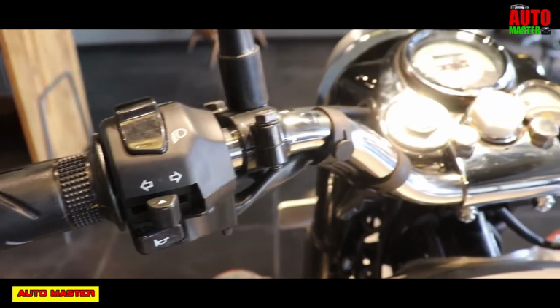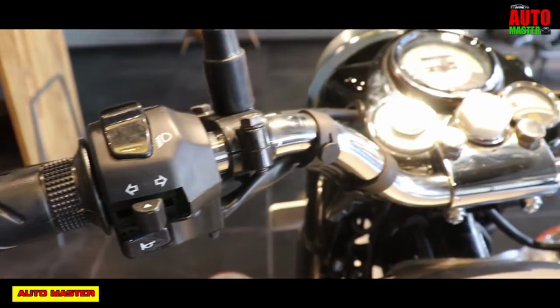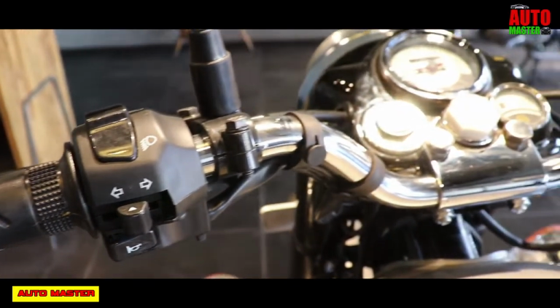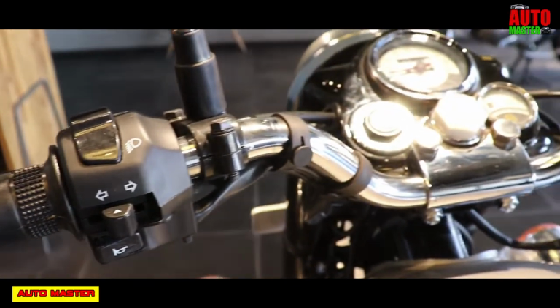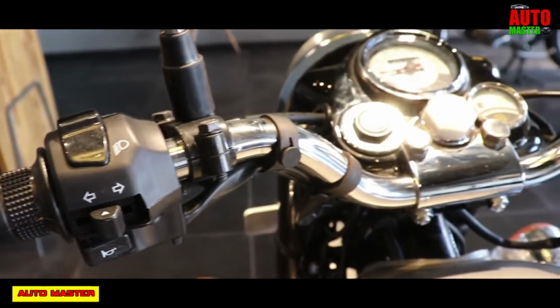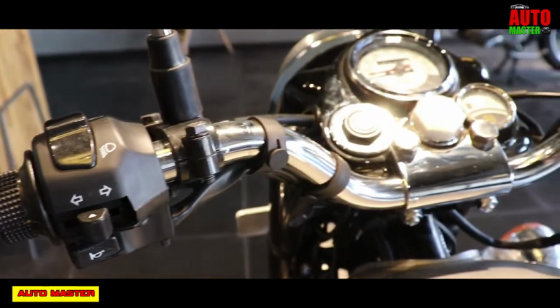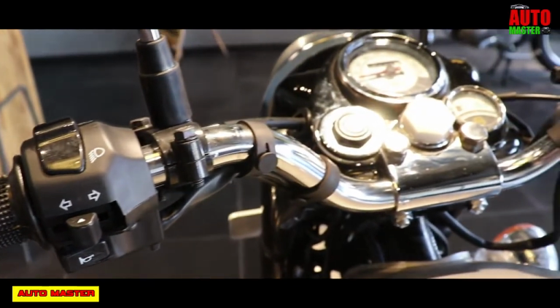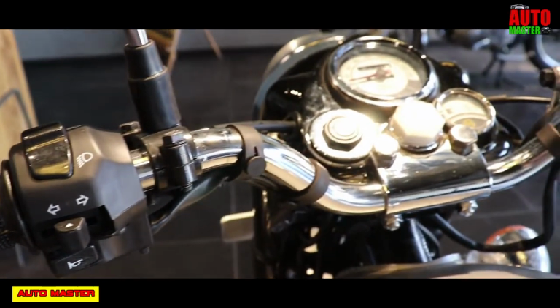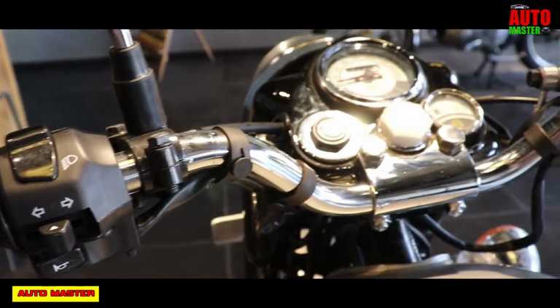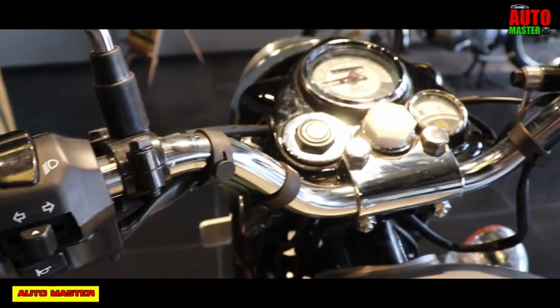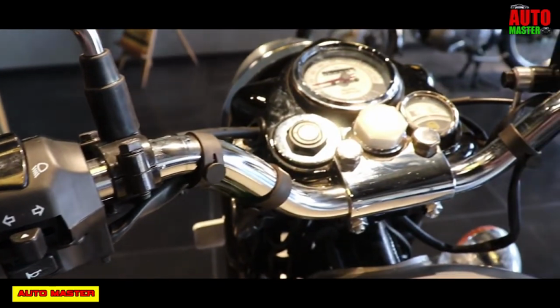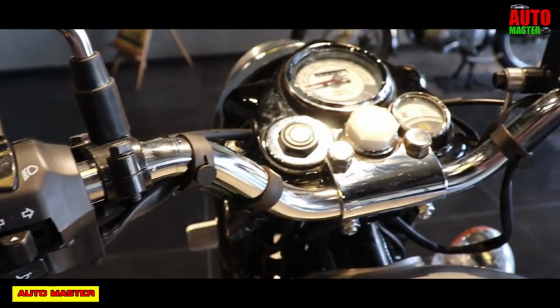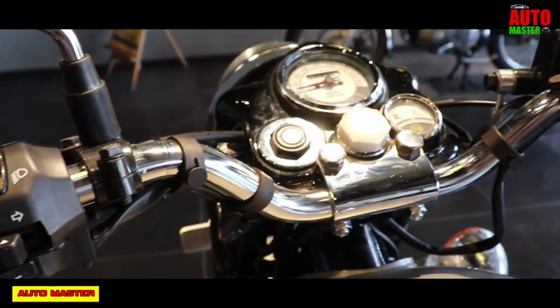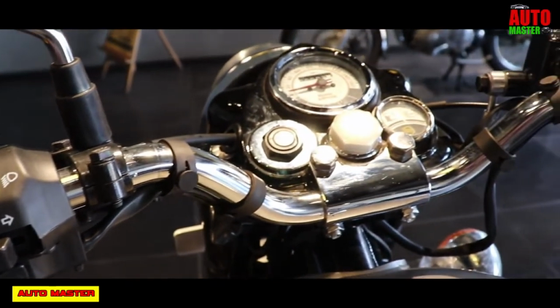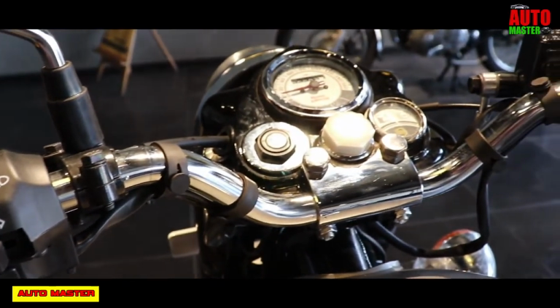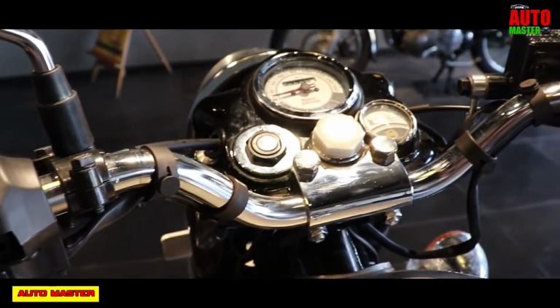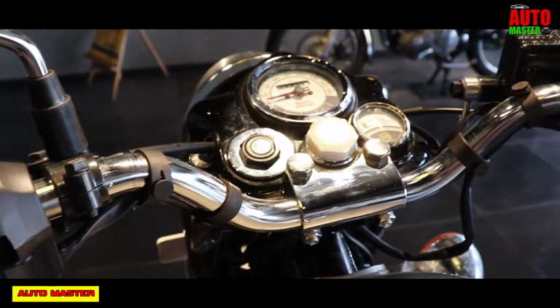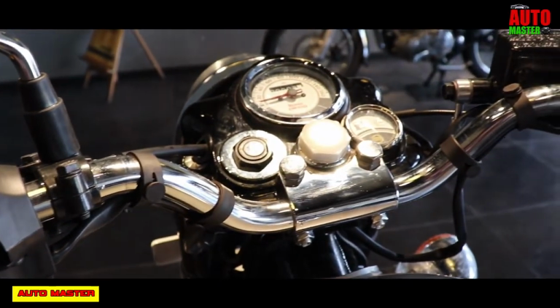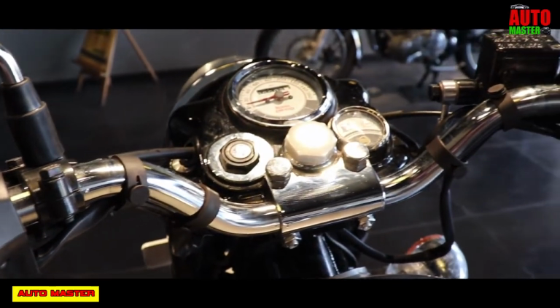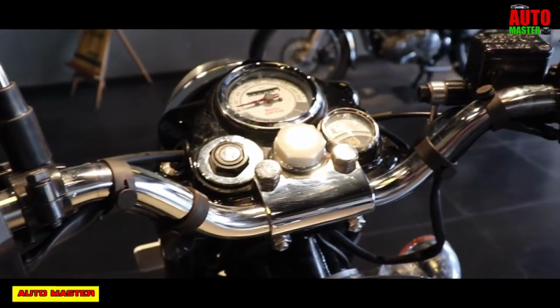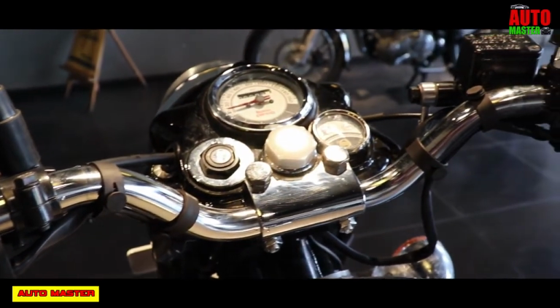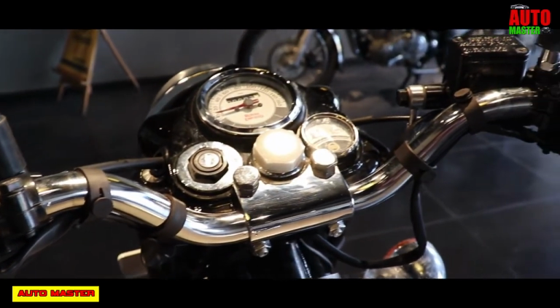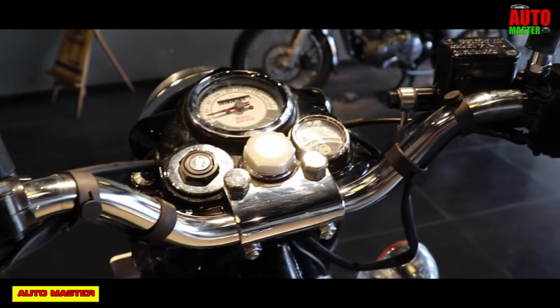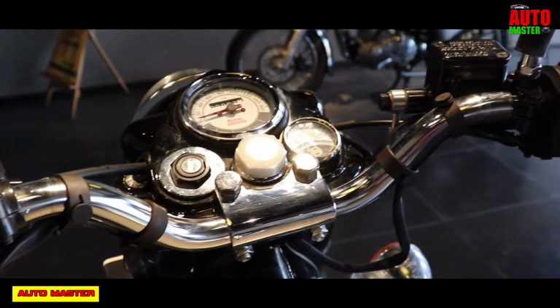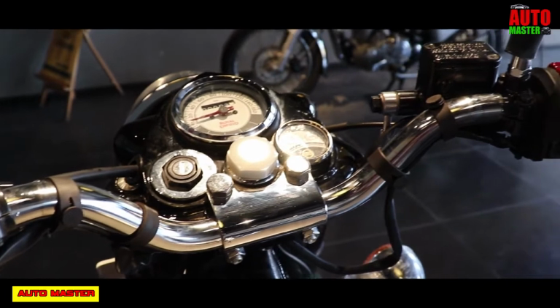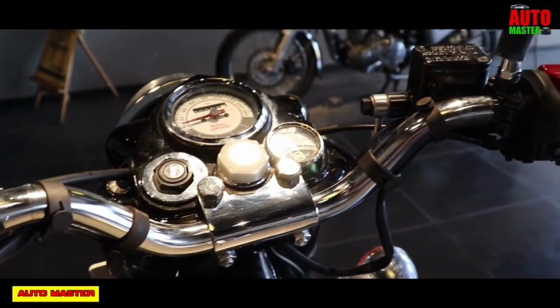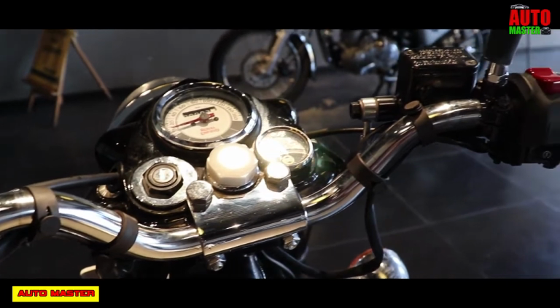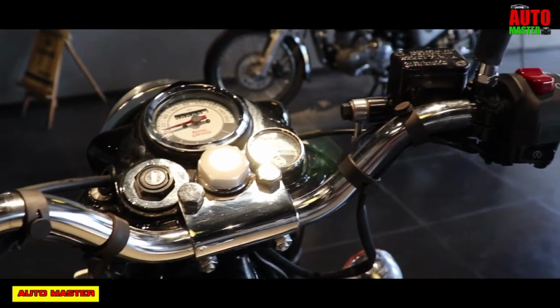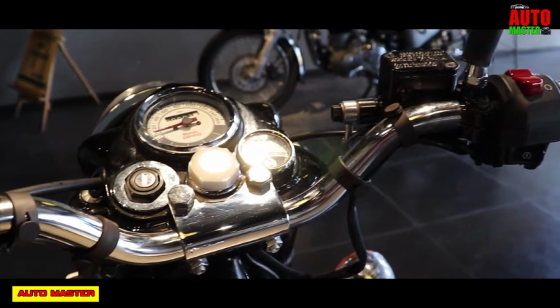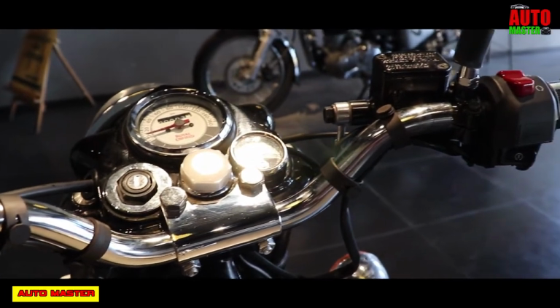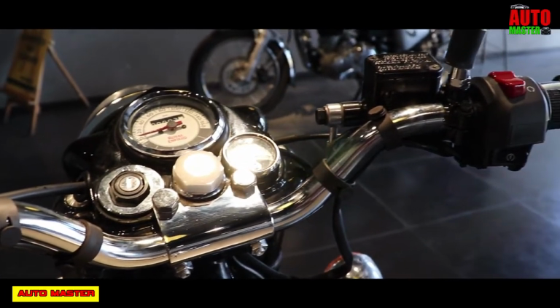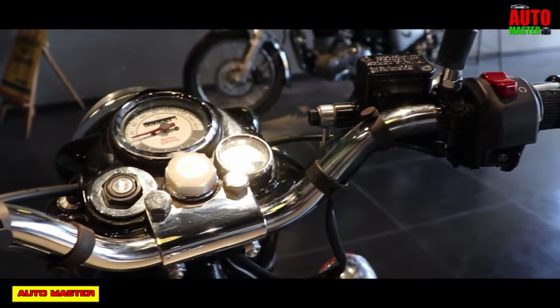This Classic 350cc on-road price is about 1,074,600 Rs.